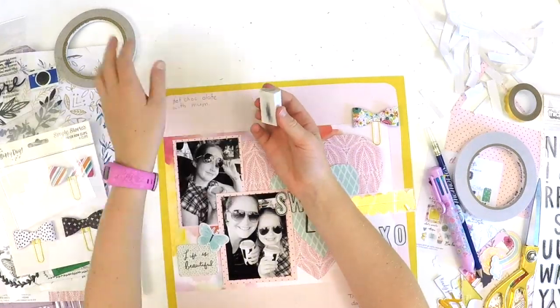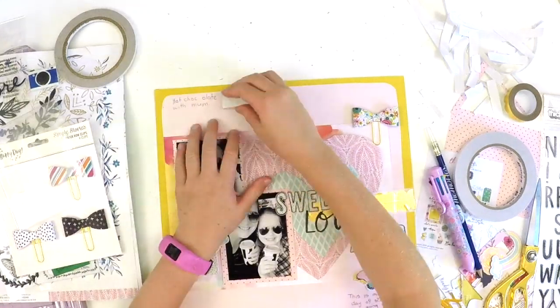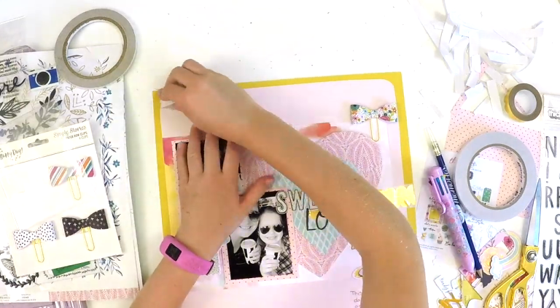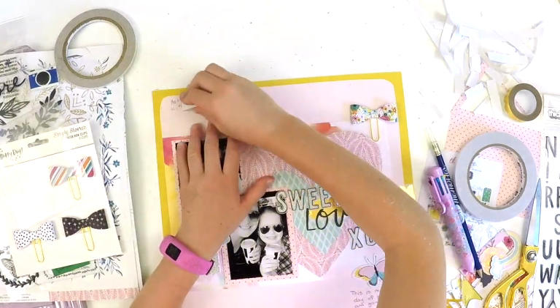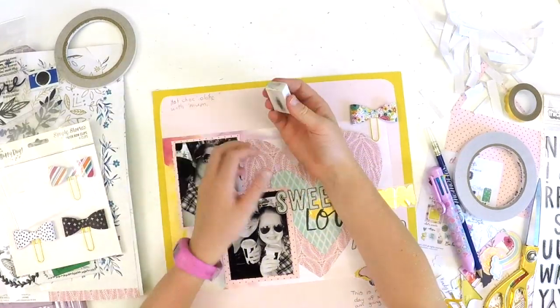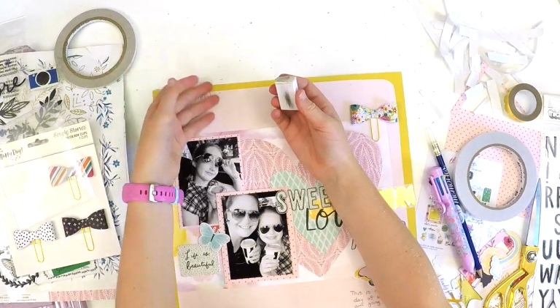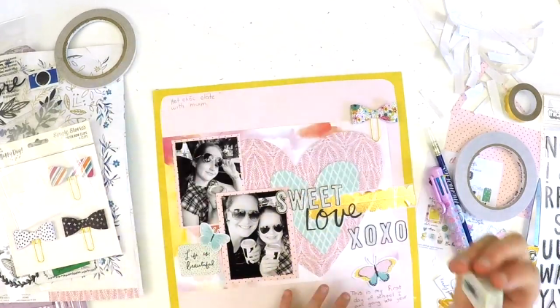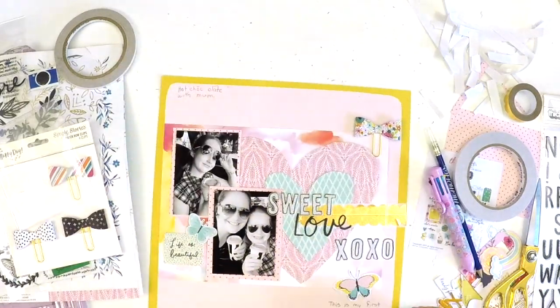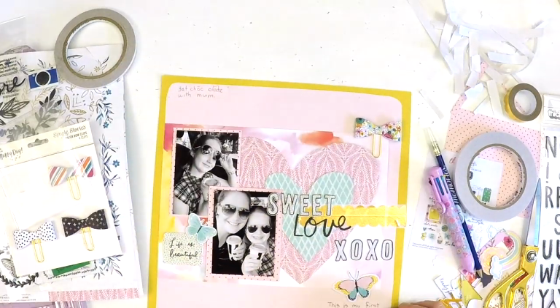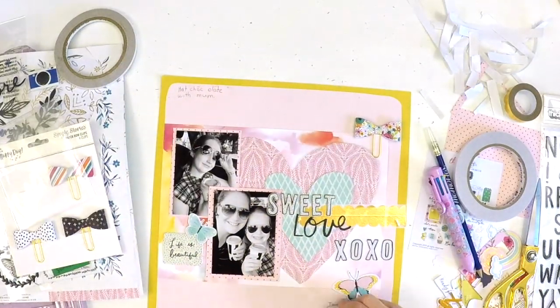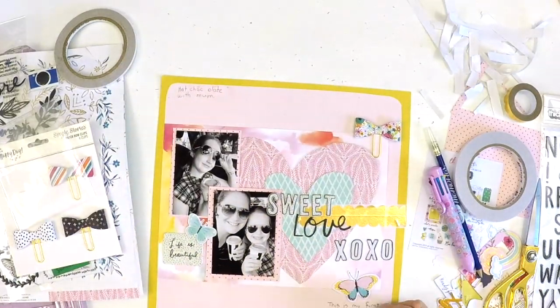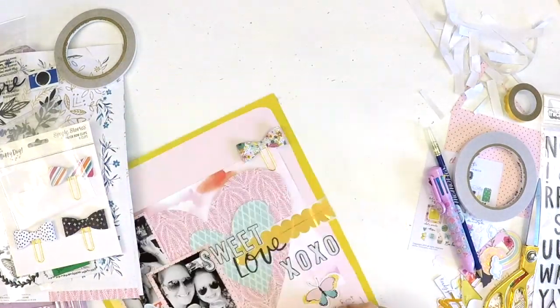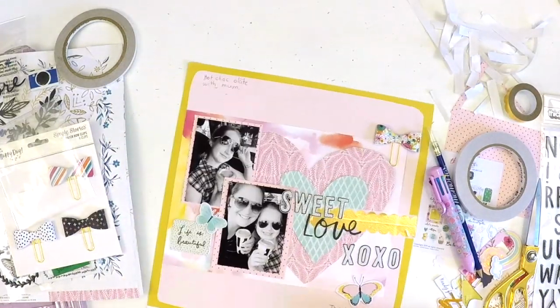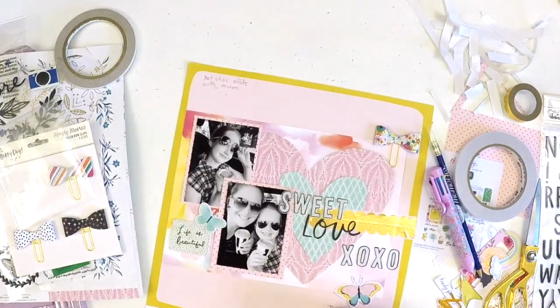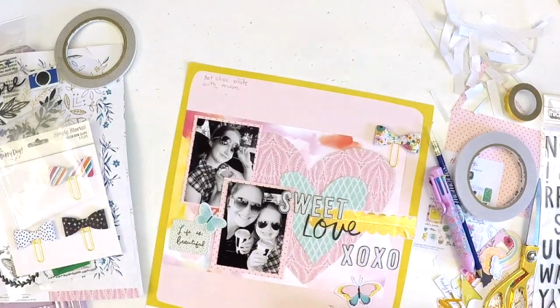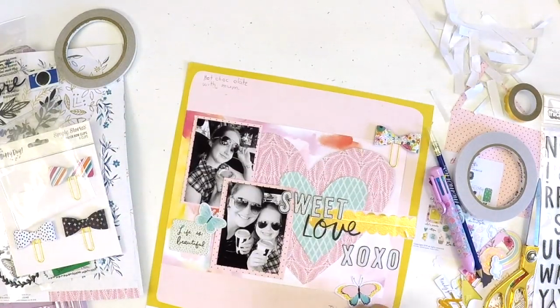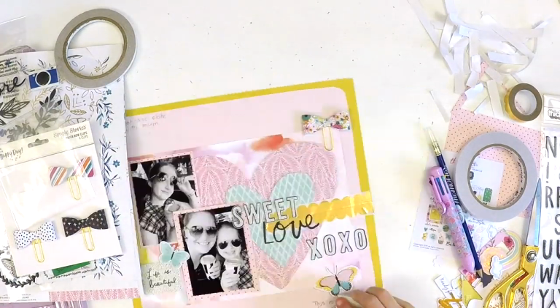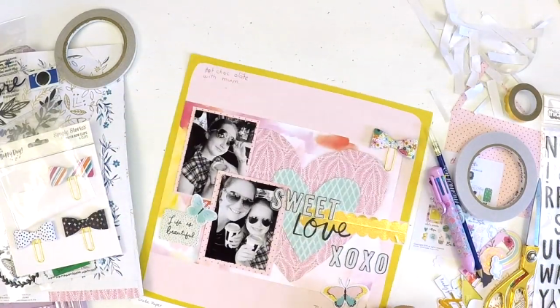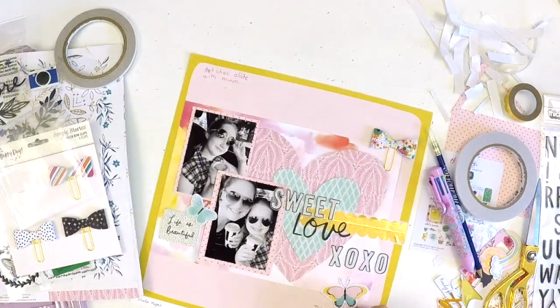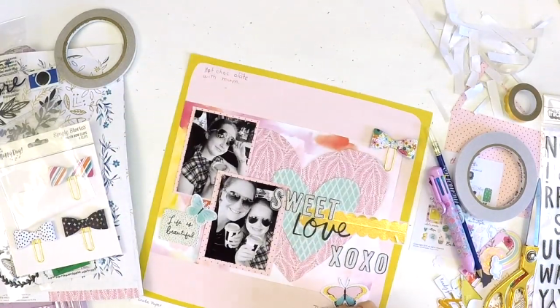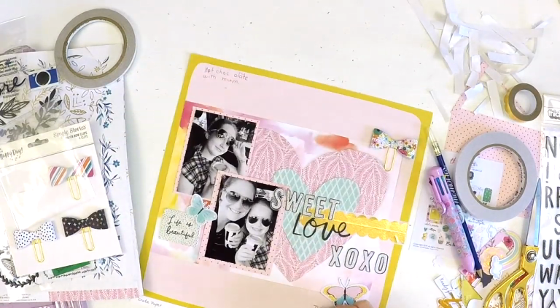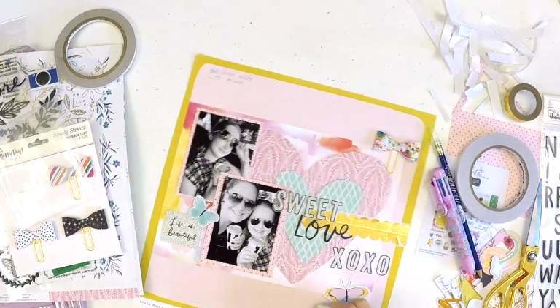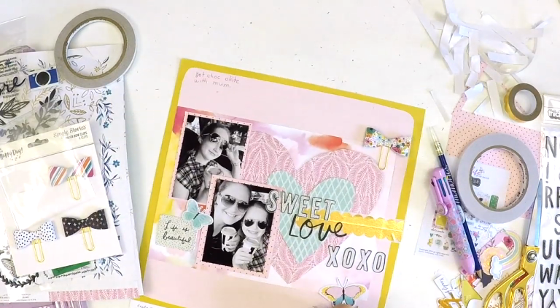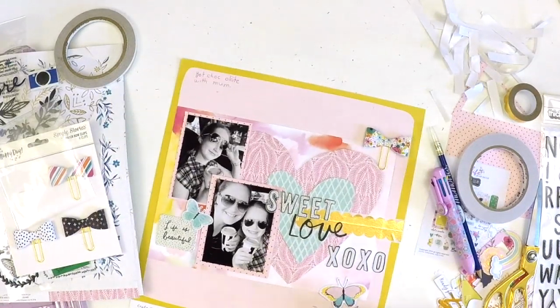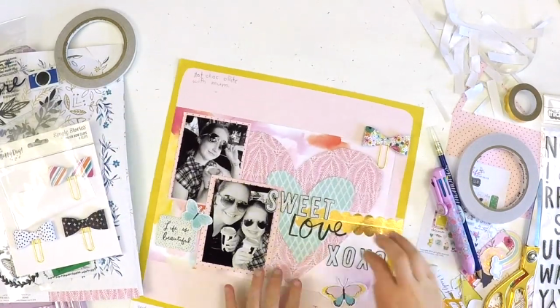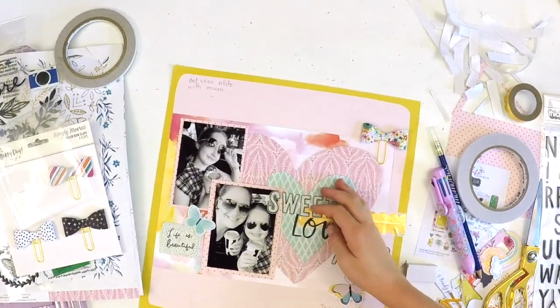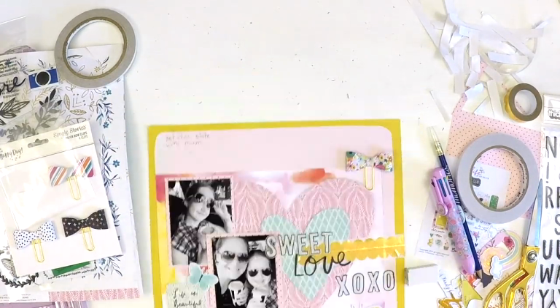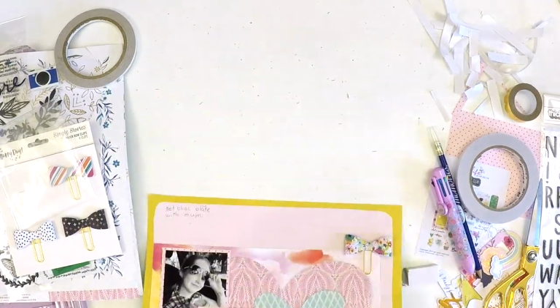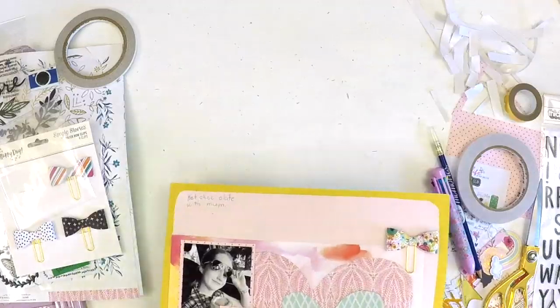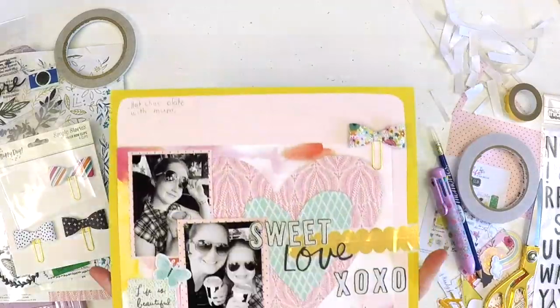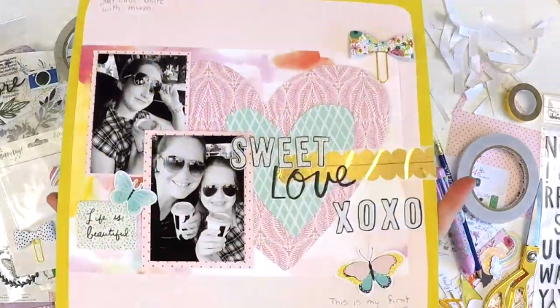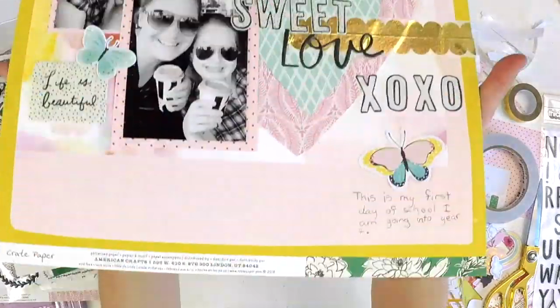Great work there, Katie, with this beautiful layout. Did you want to say goodbye to everyone?